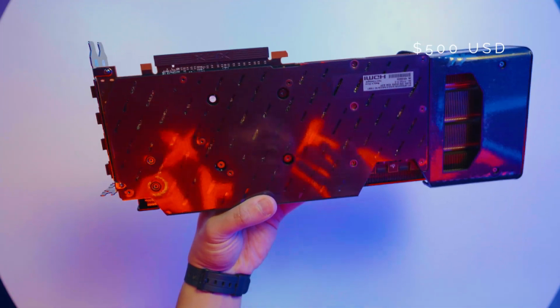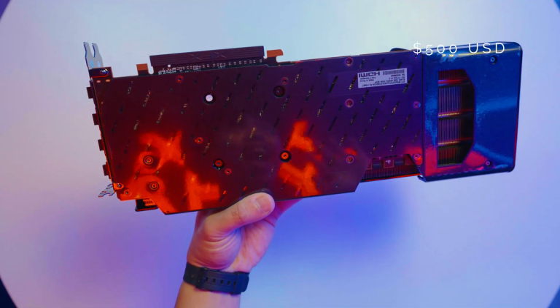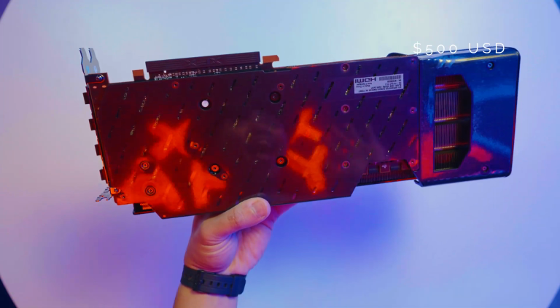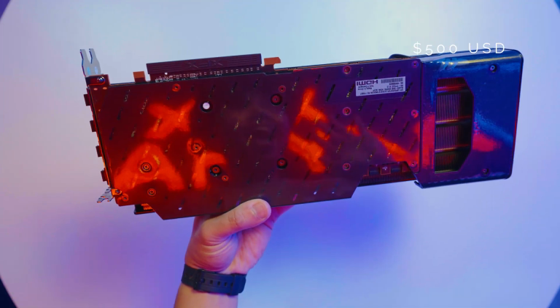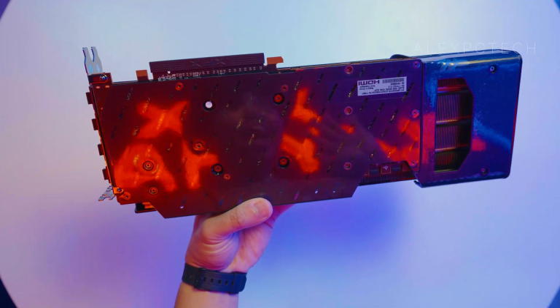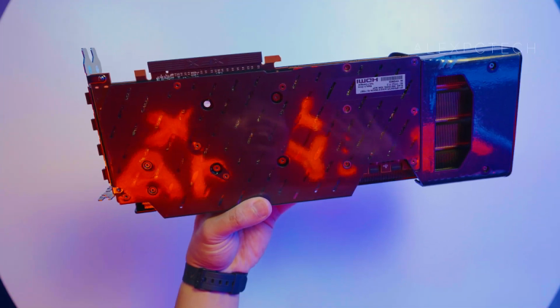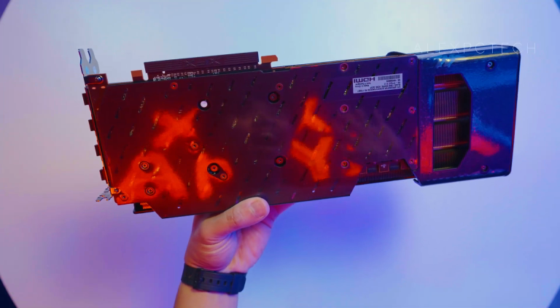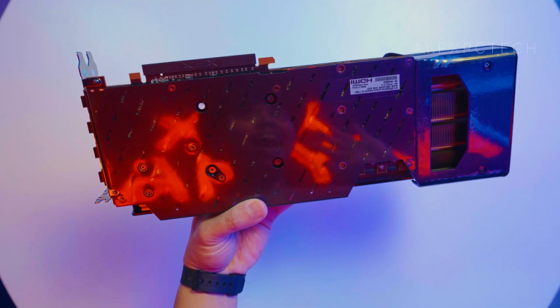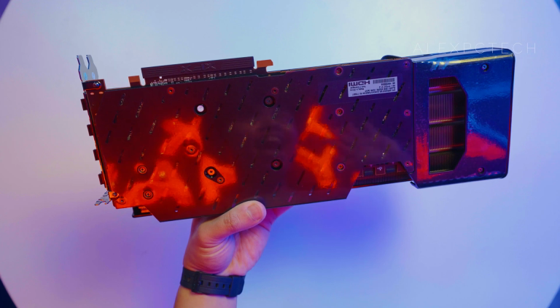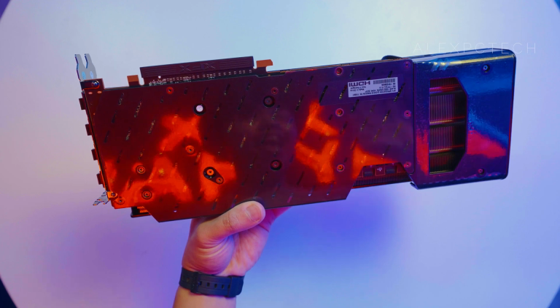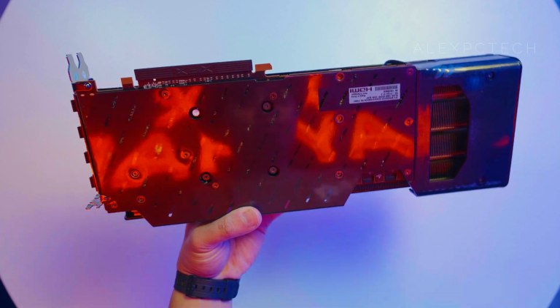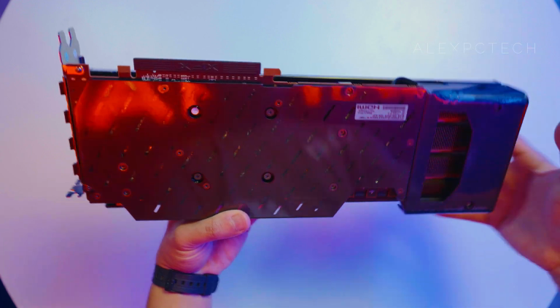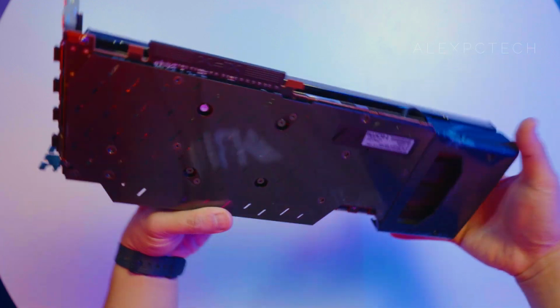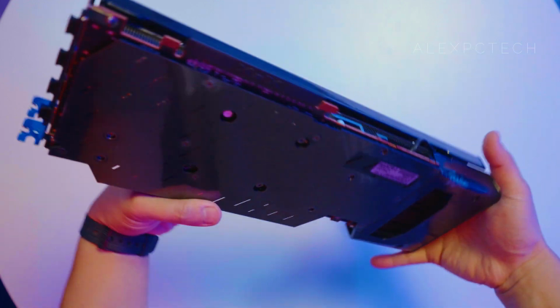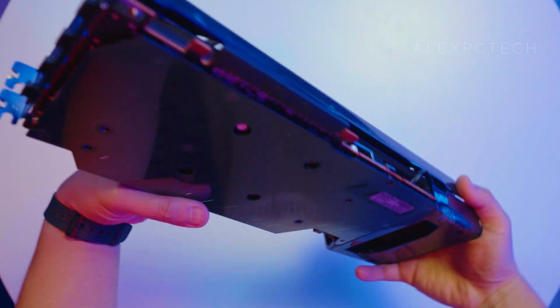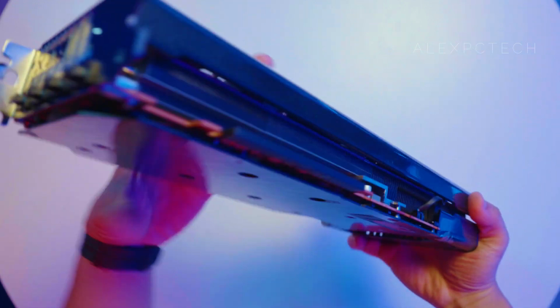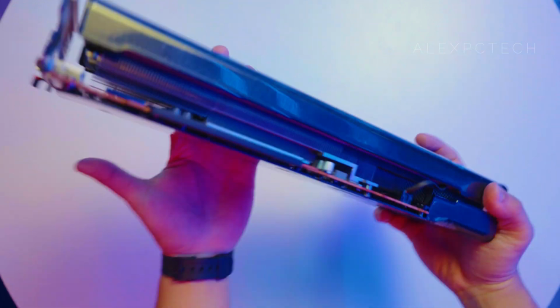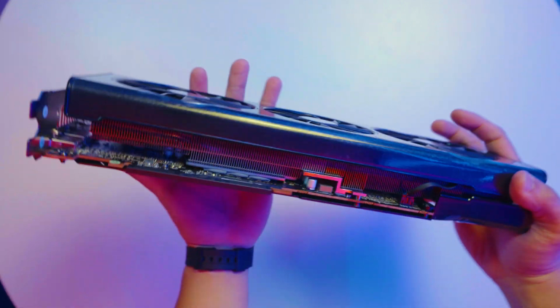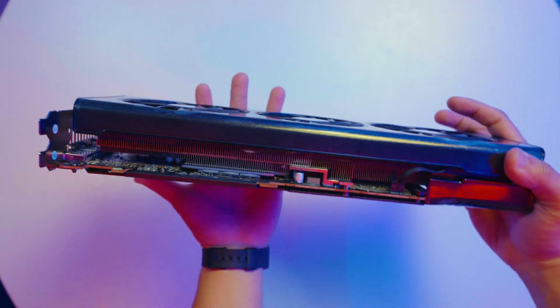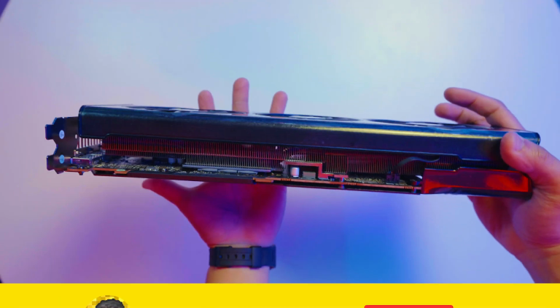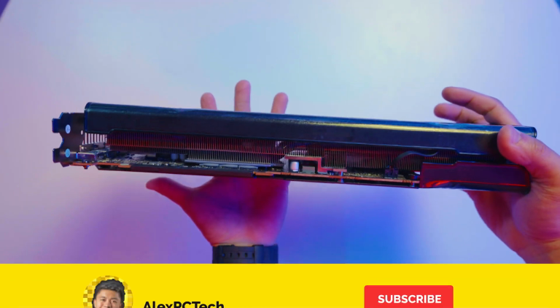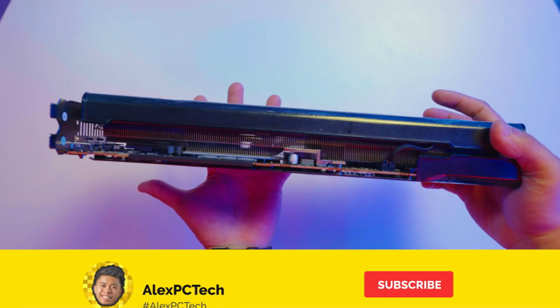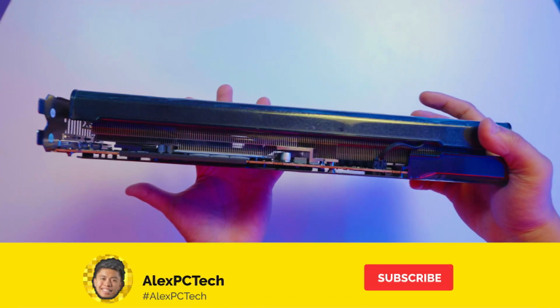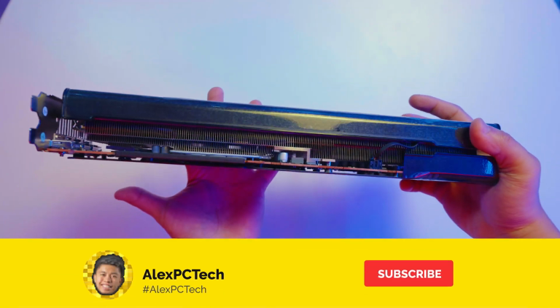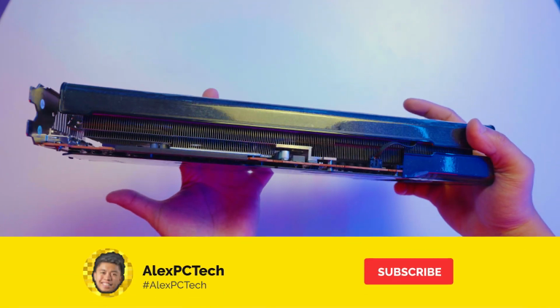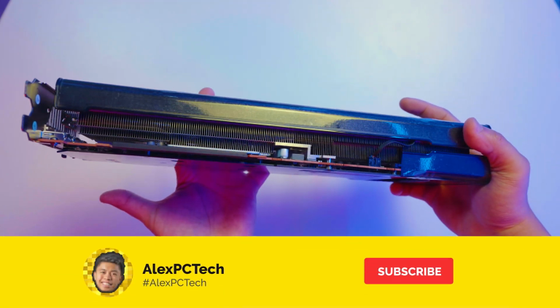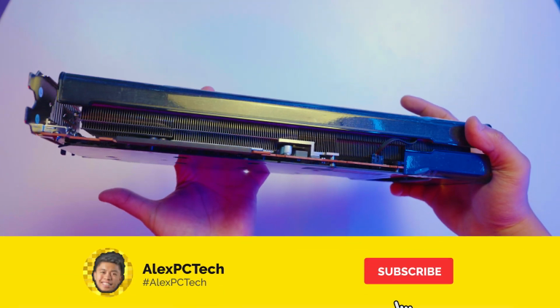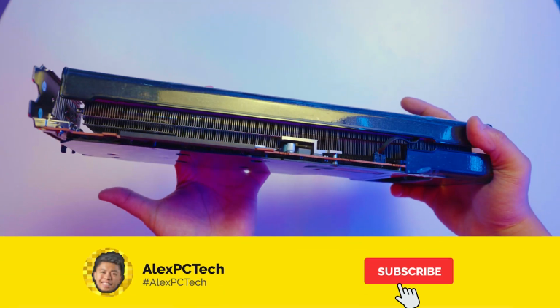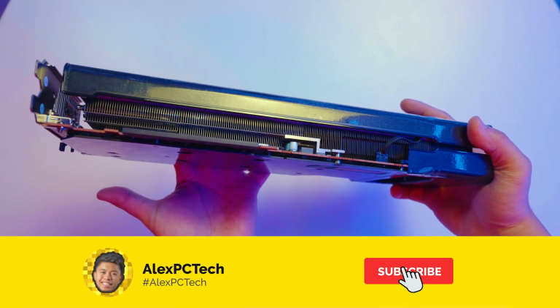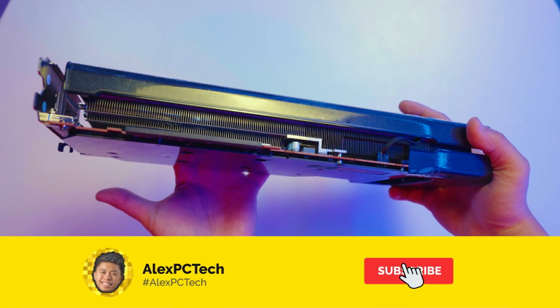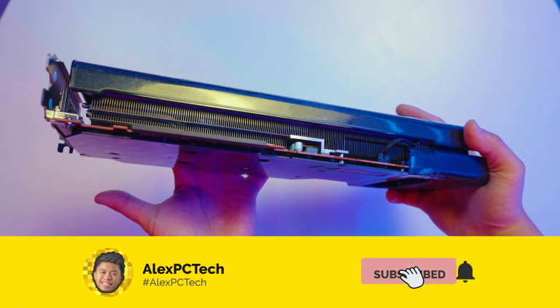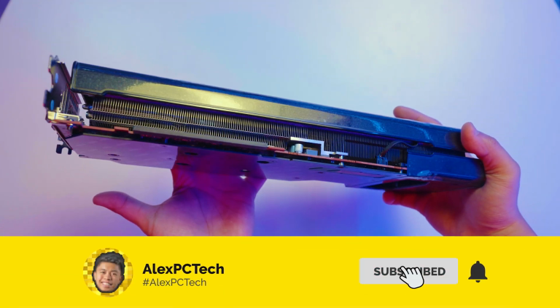That's it for this video. Like if you enjoyed this video and subscribe to our YouTube channel if you haven't subscribed yet, and see you in the next video. Take care guys!